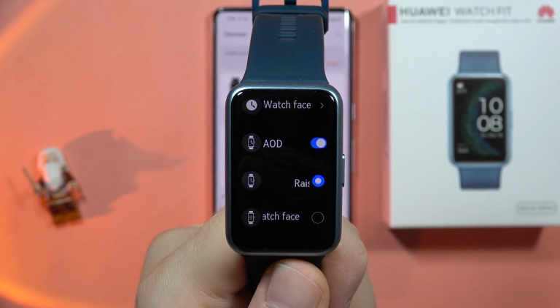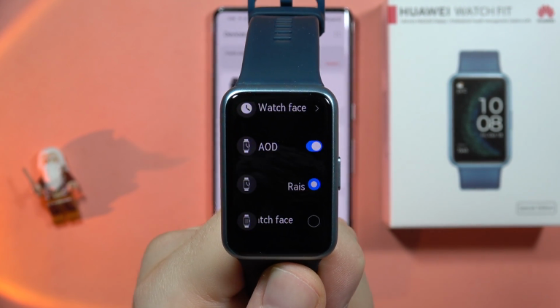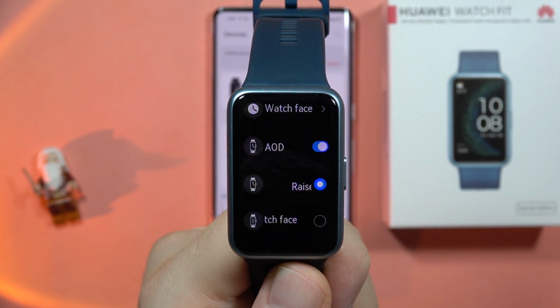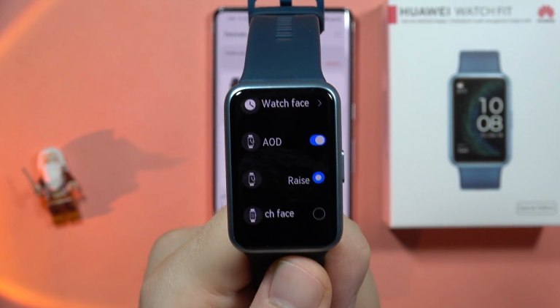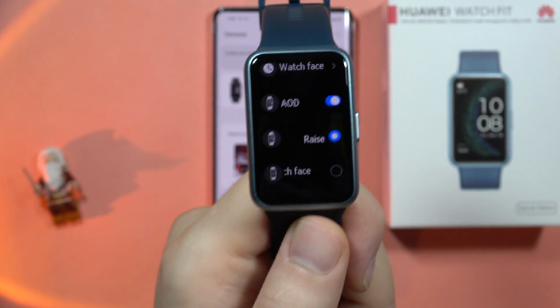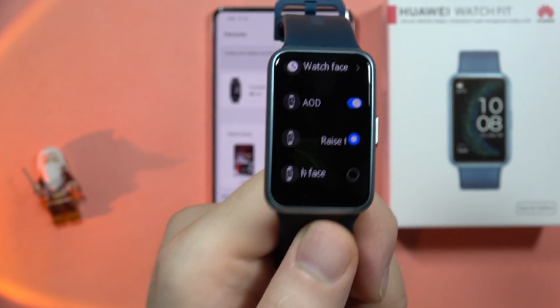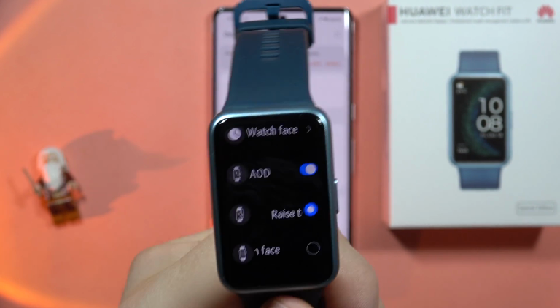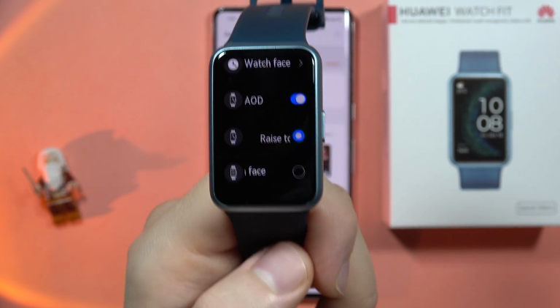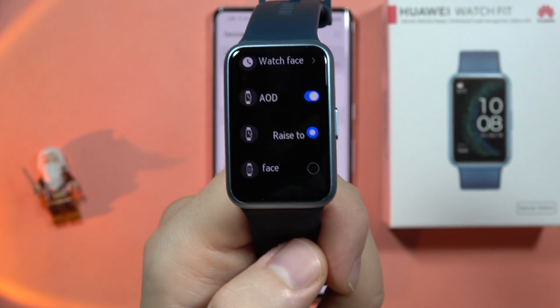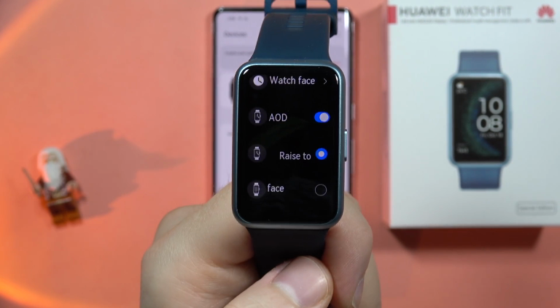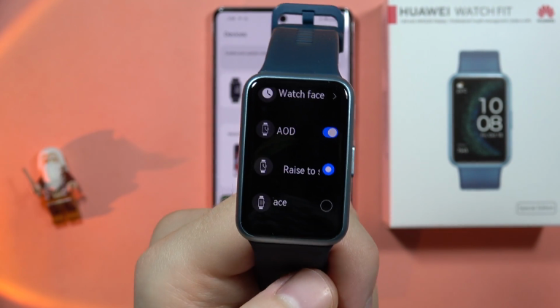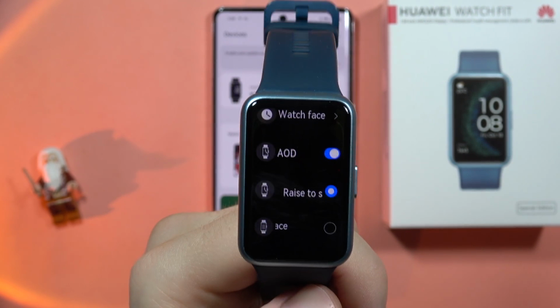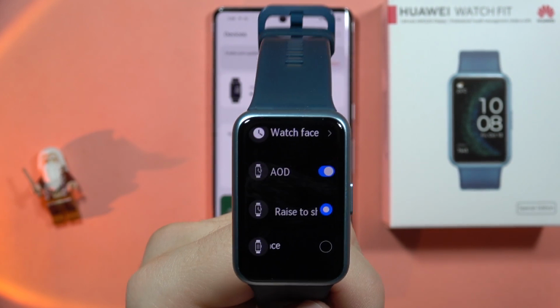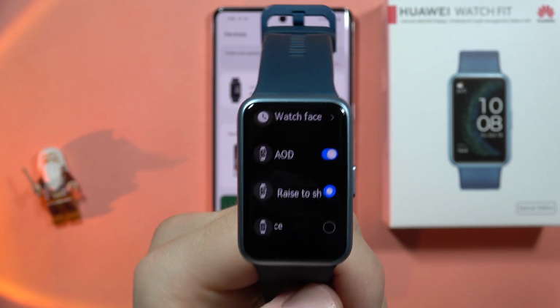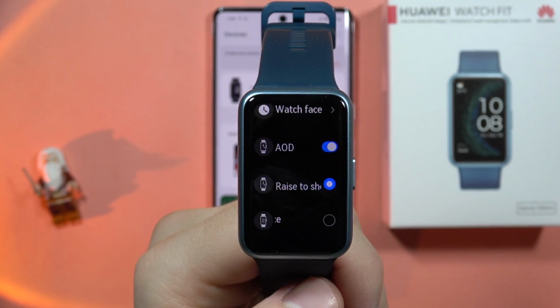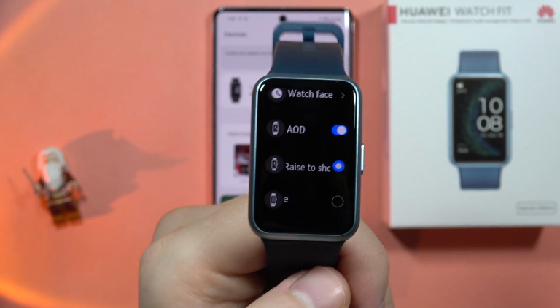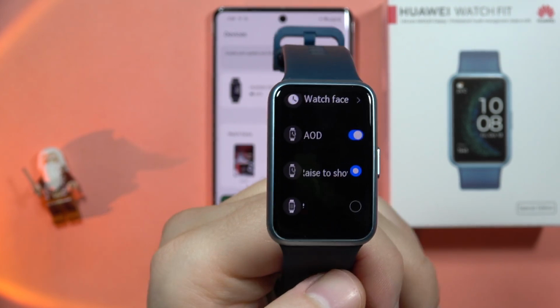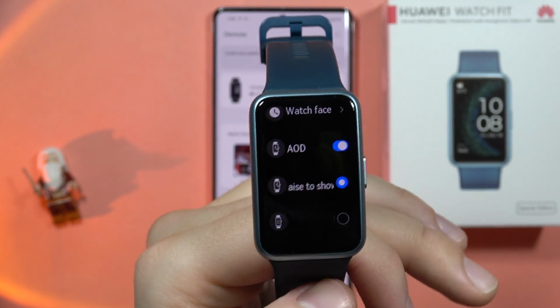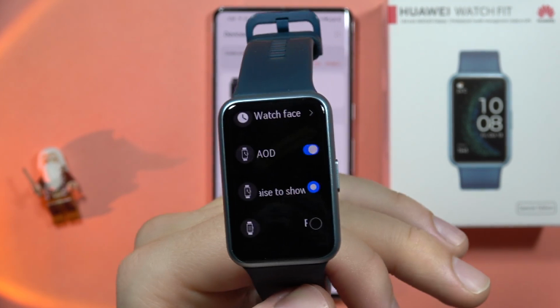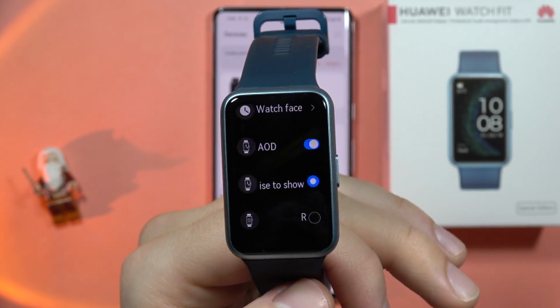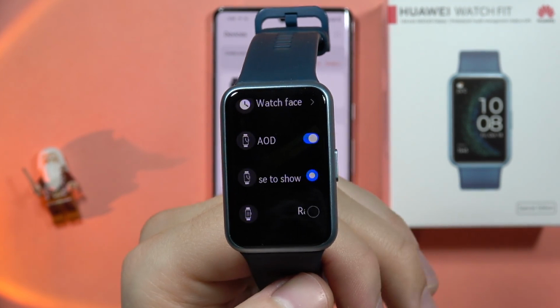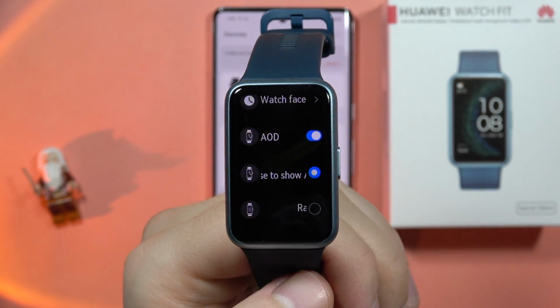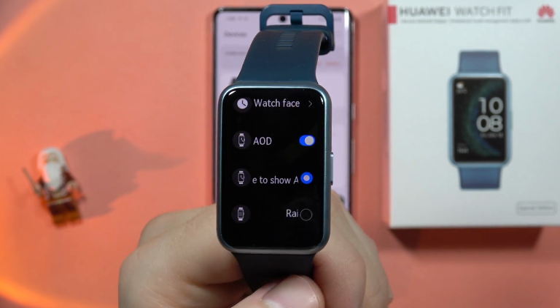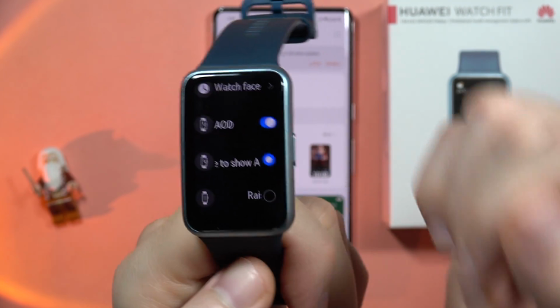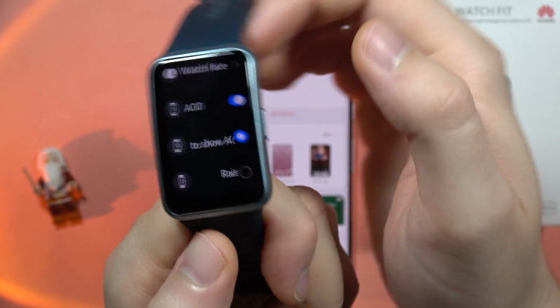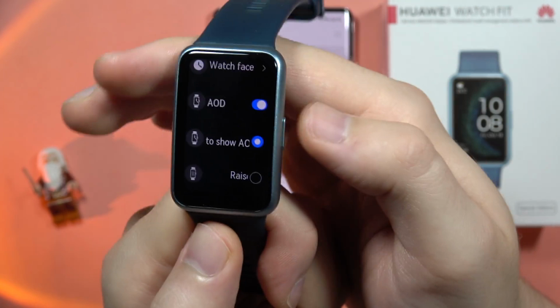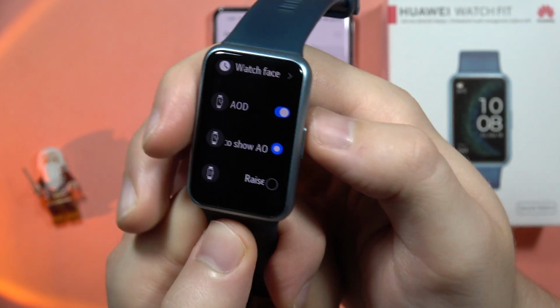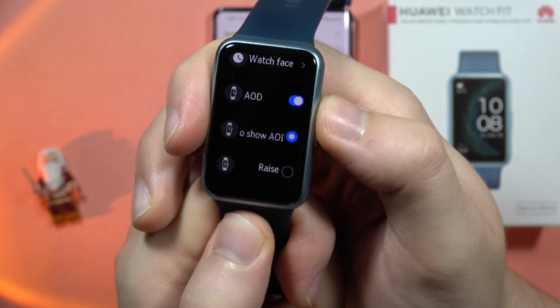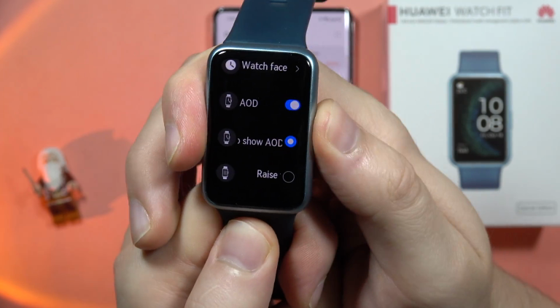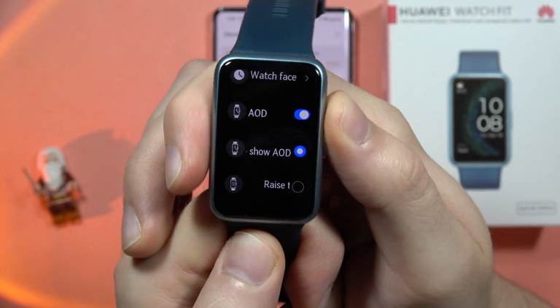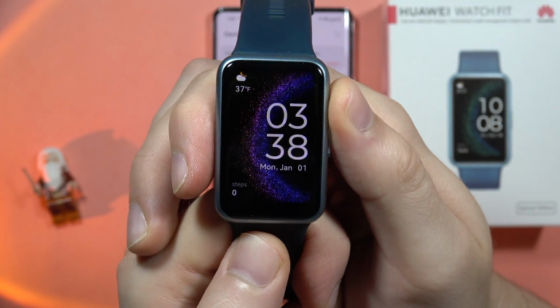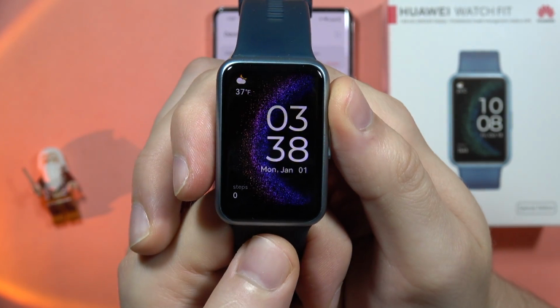So you can decide if you want it to immediately turn into your watch screen or turn into the always on display when you raise your wrist.